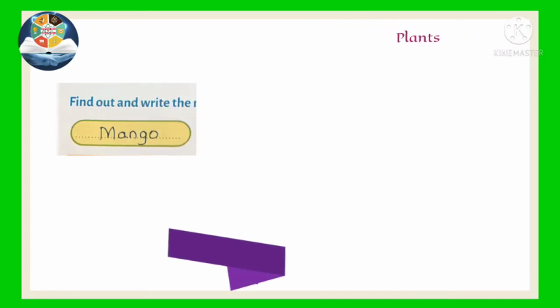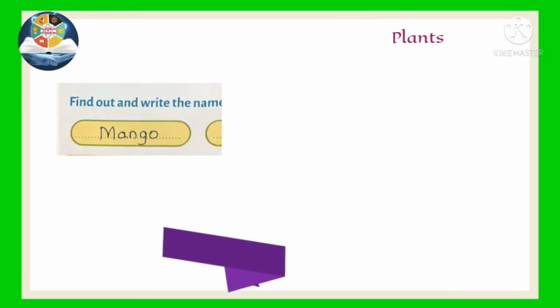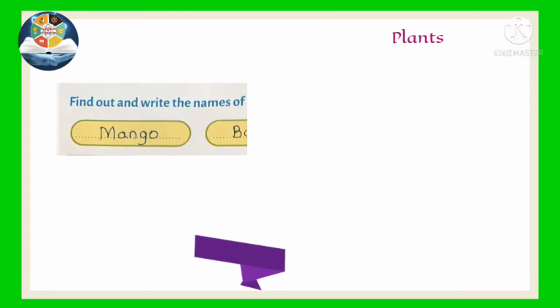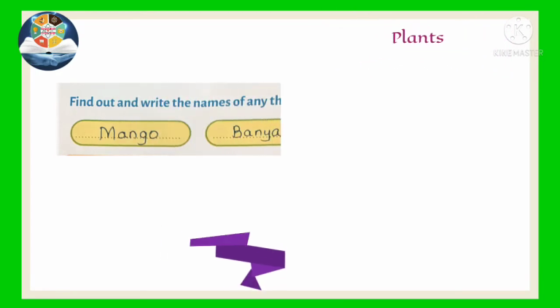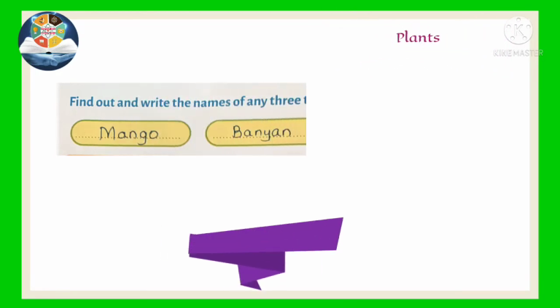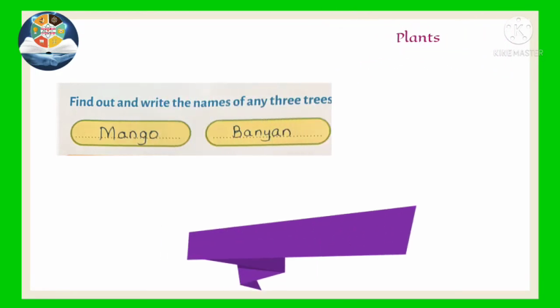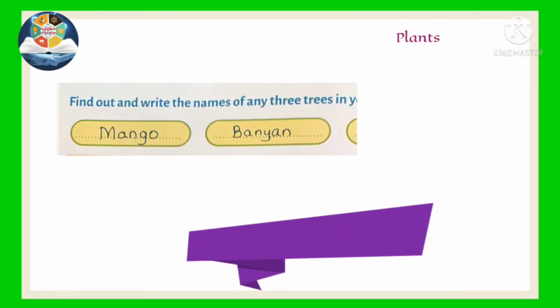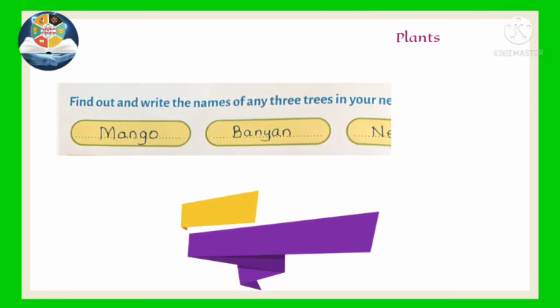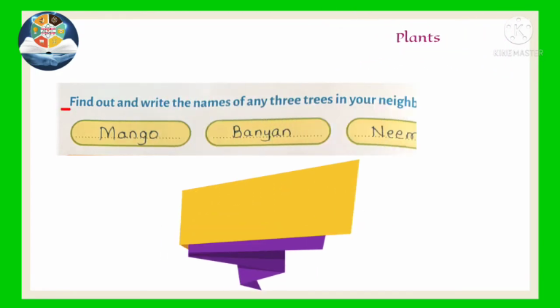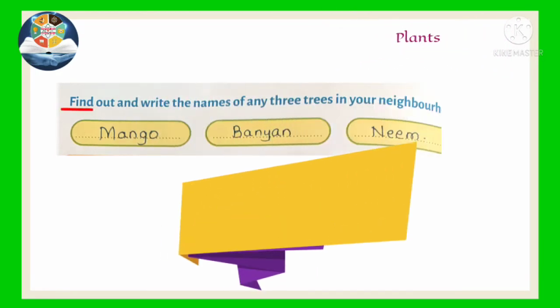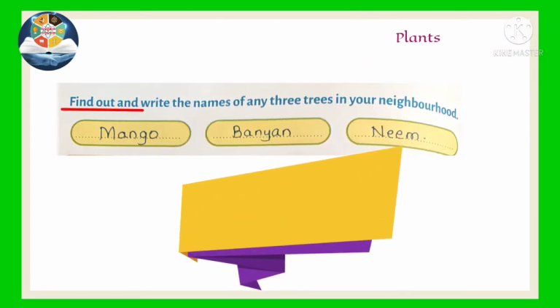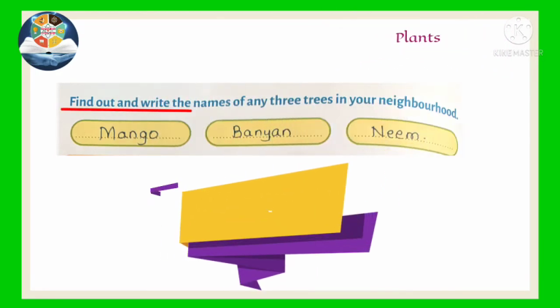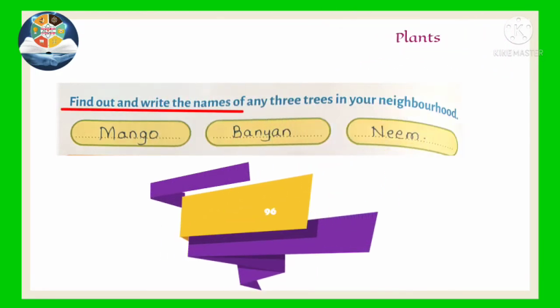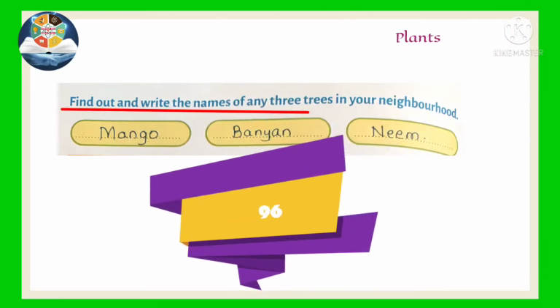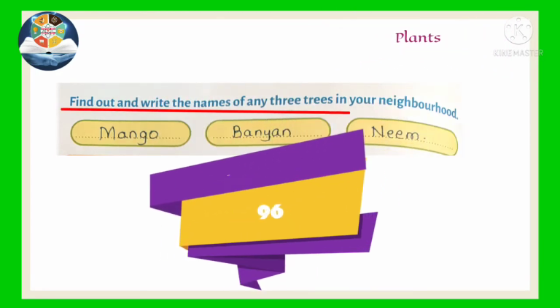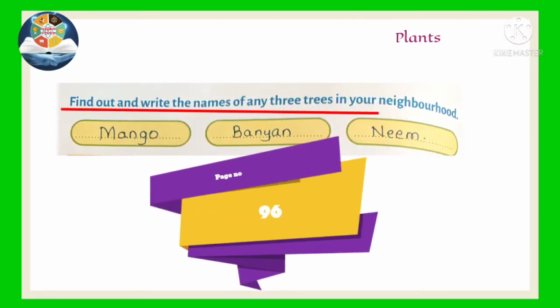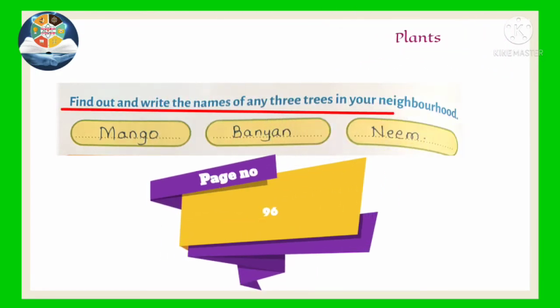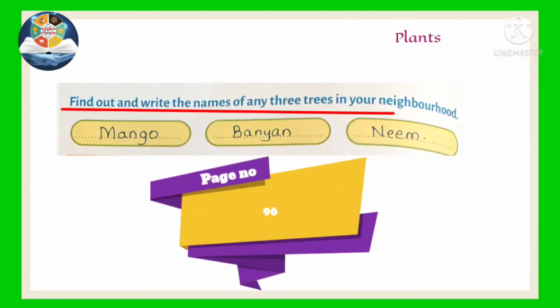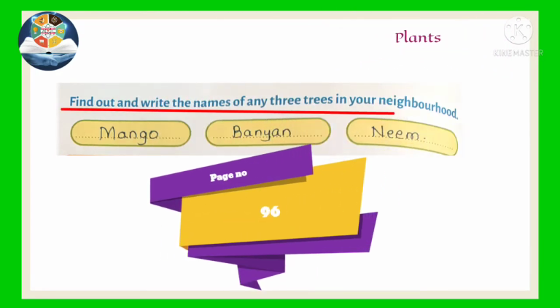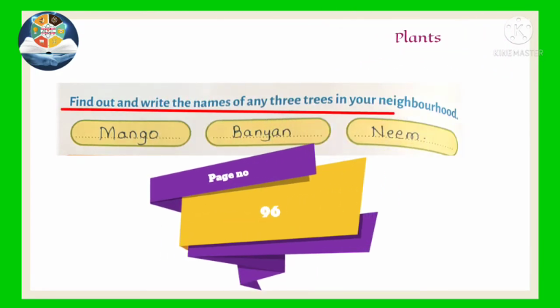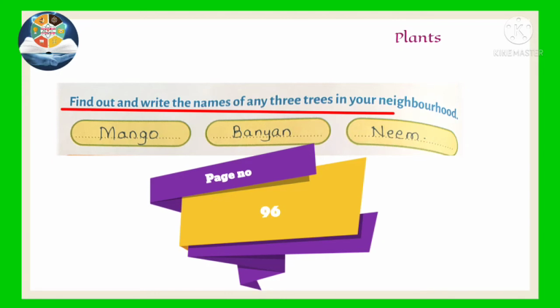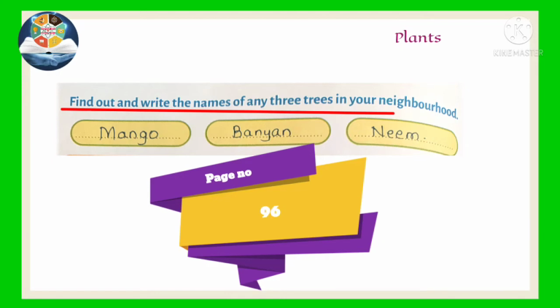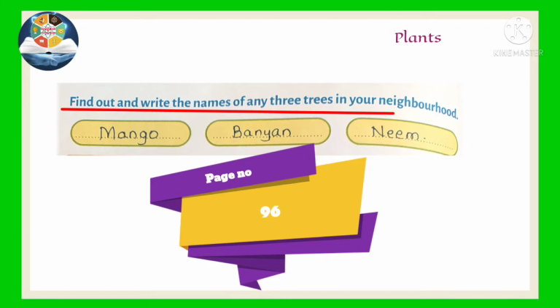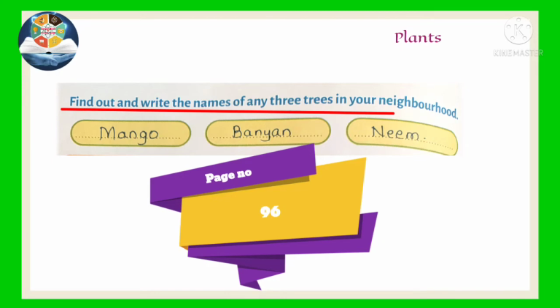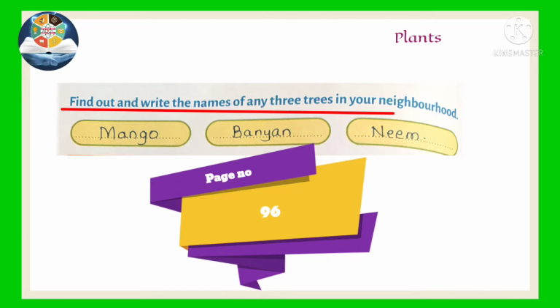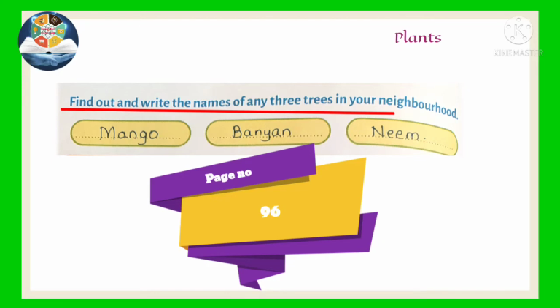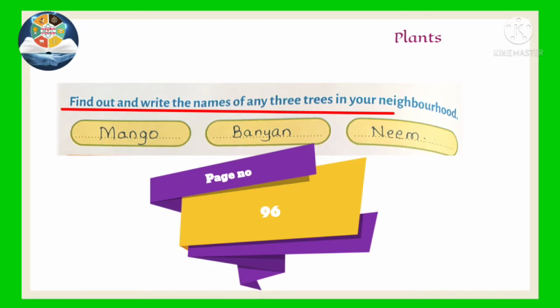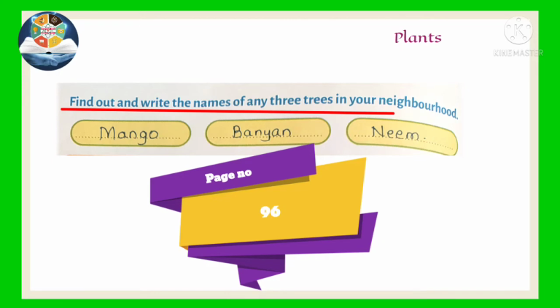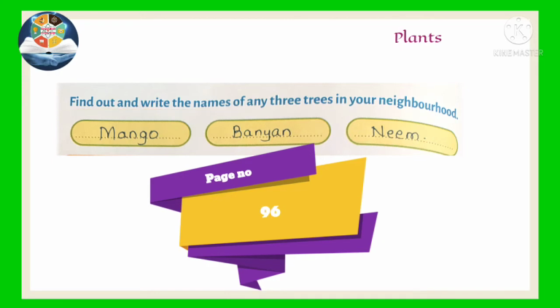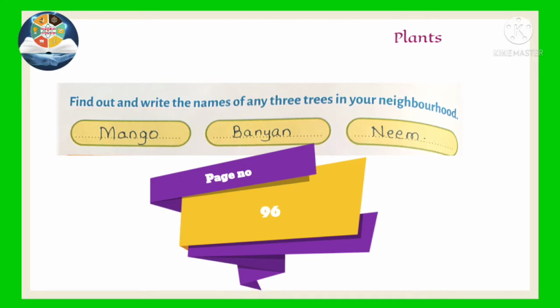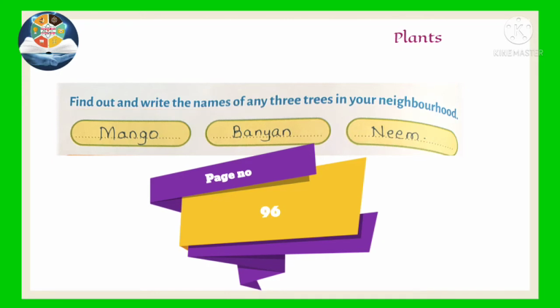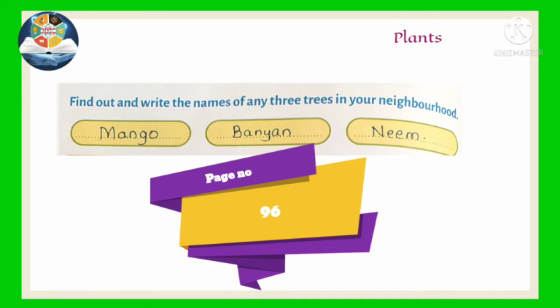Turn to your book, find out and write the names of any three trees in your neighborhood.